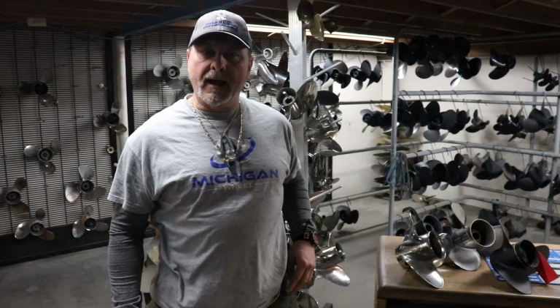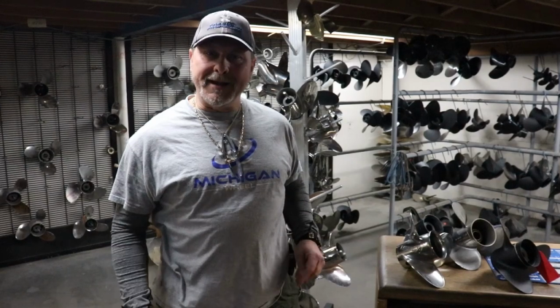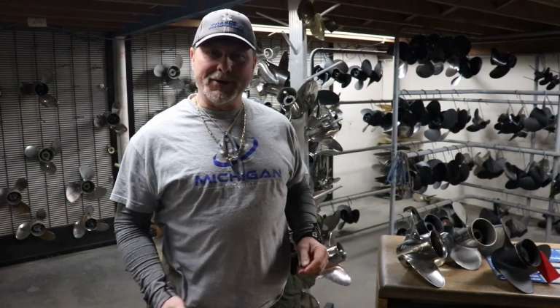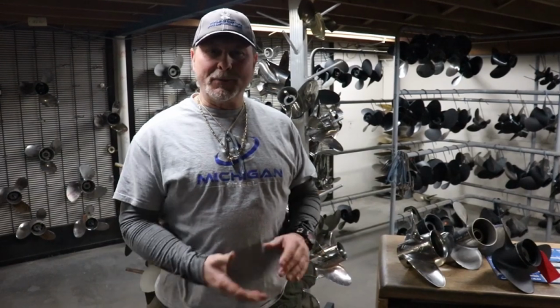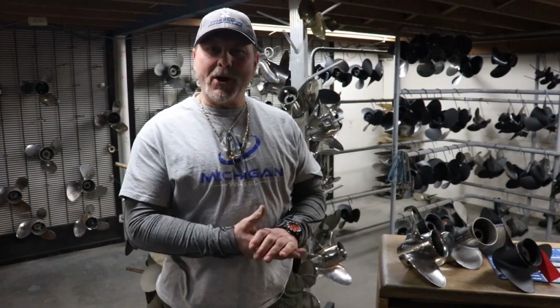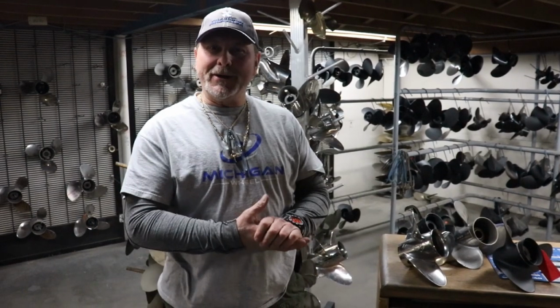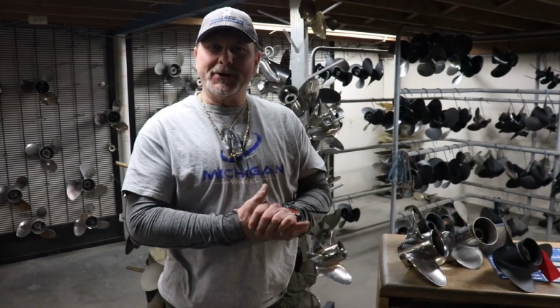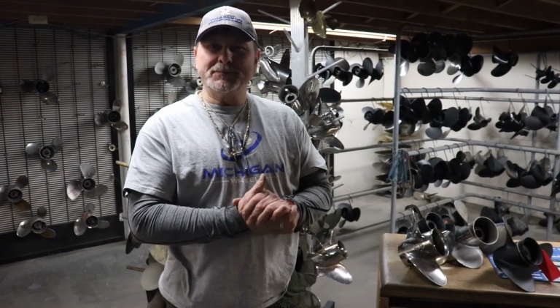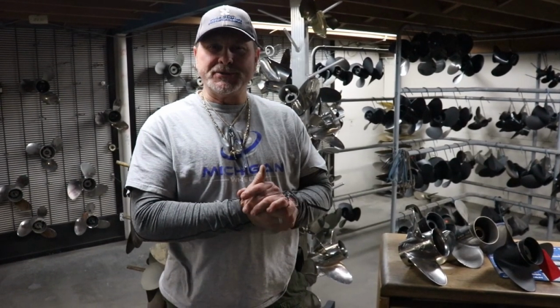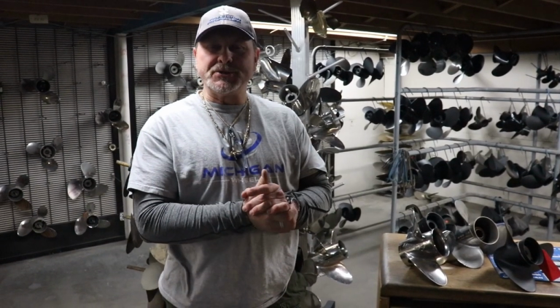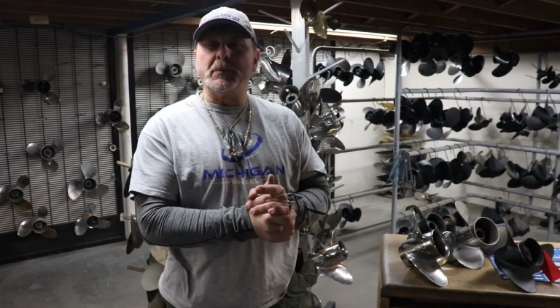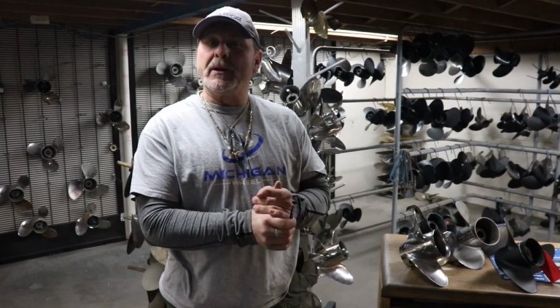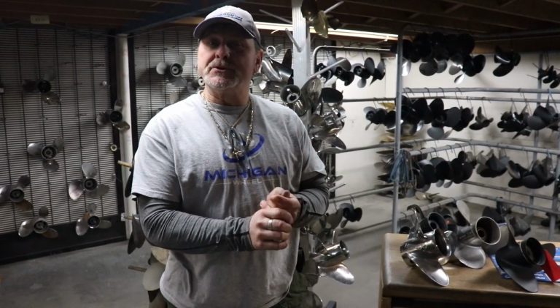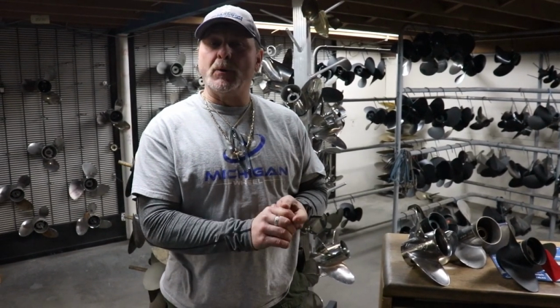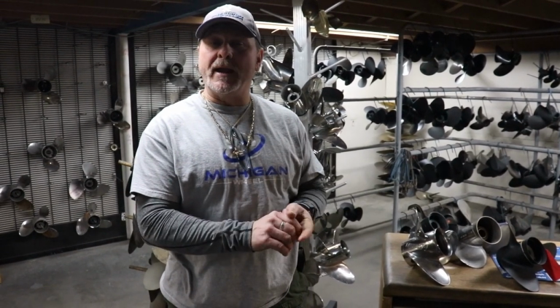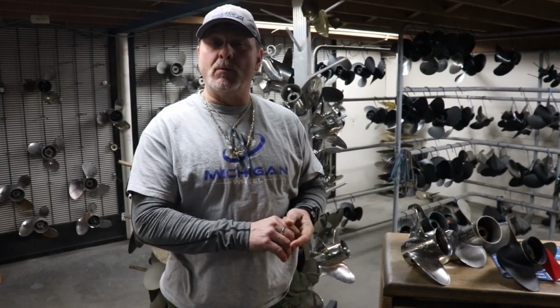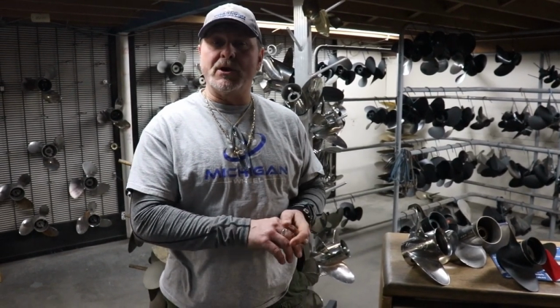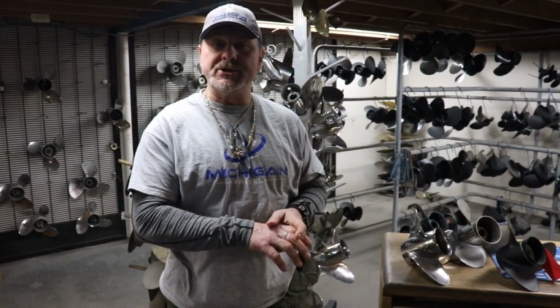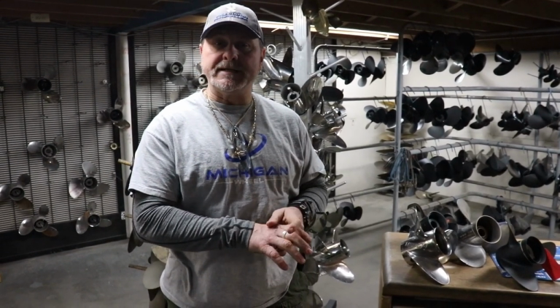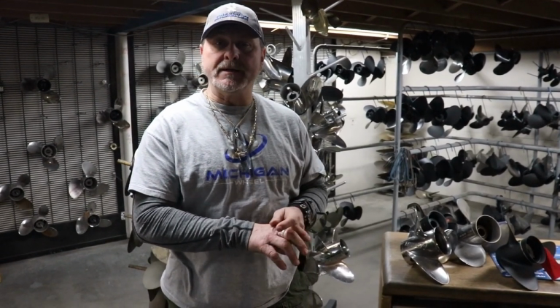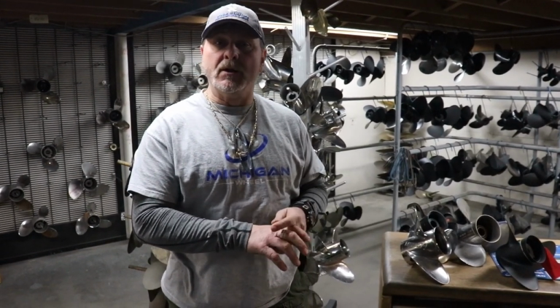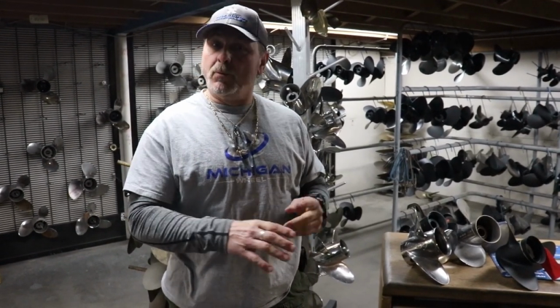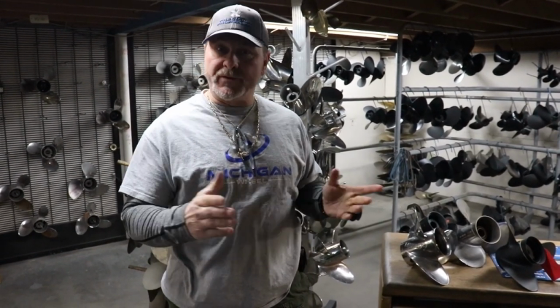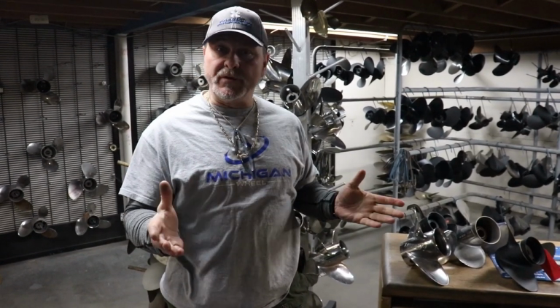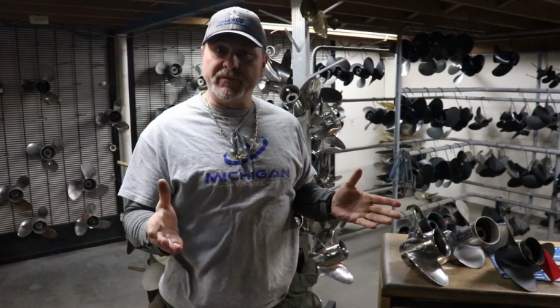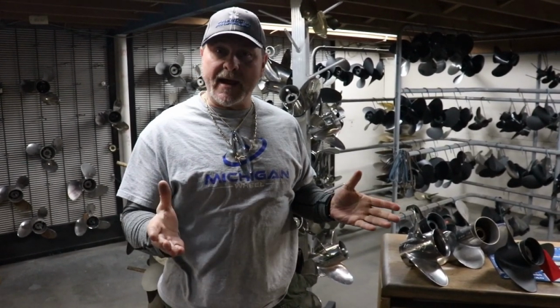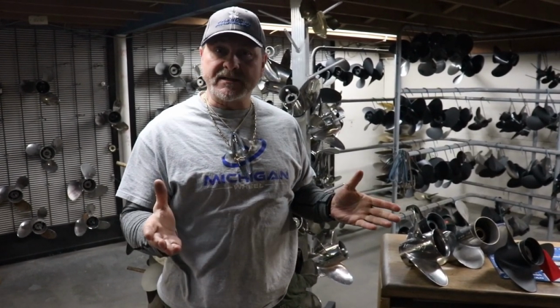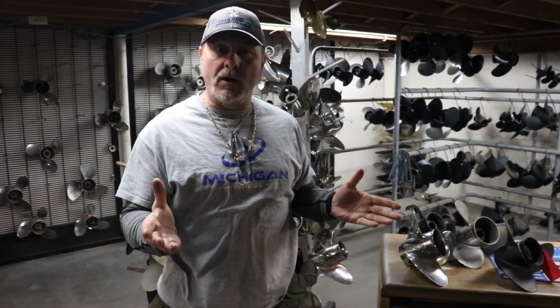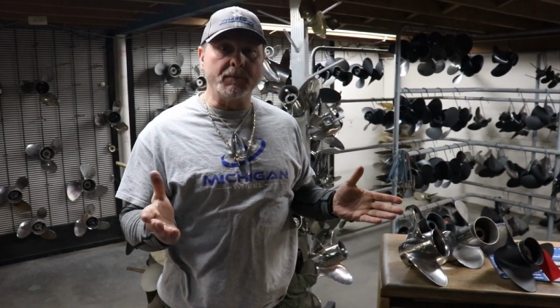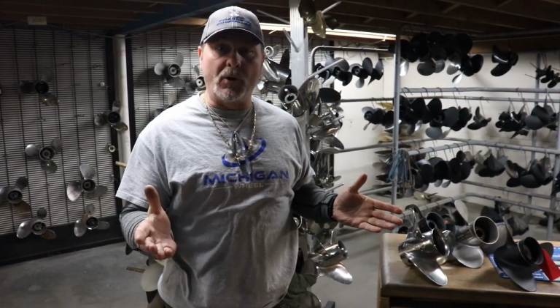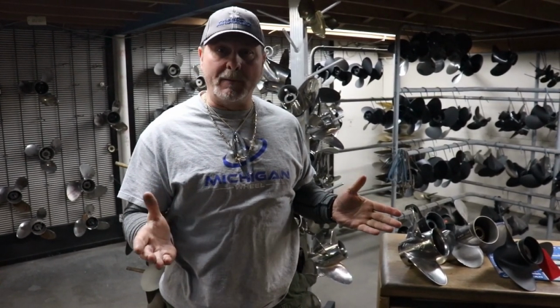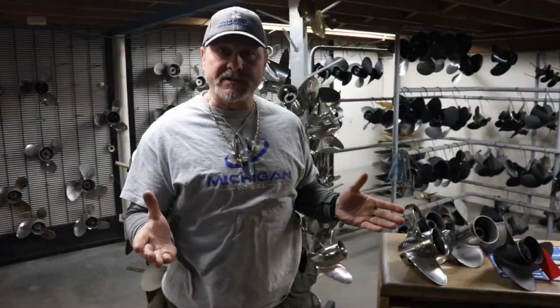Hi, Darren Prouty here, Precision Propeller, Spokane, Washington, with a few facts on props.